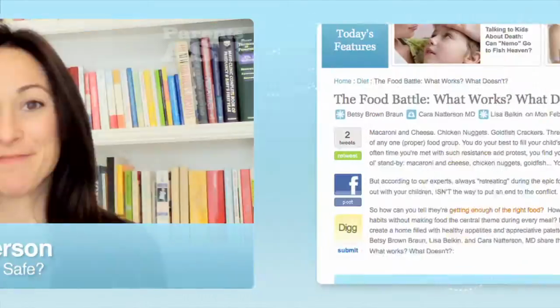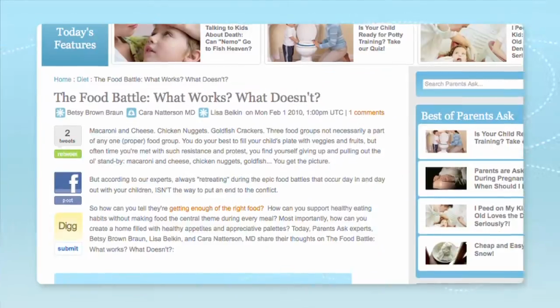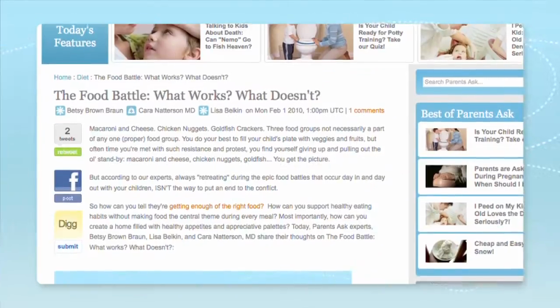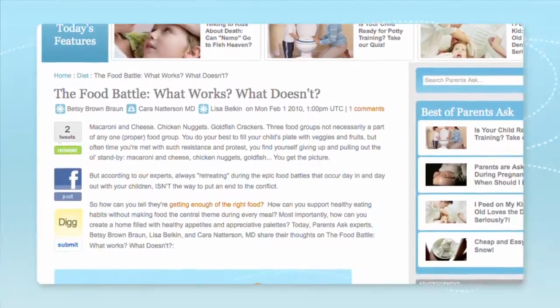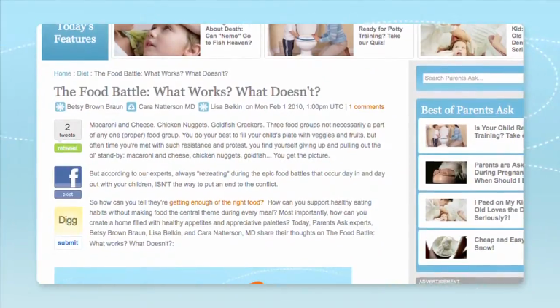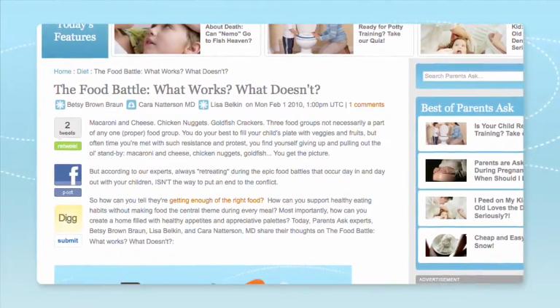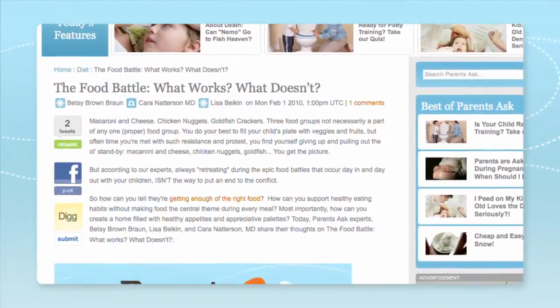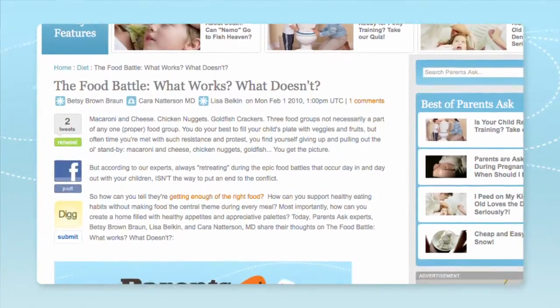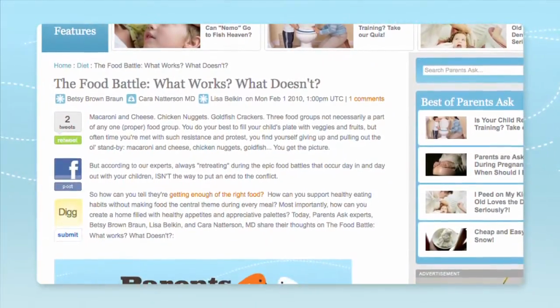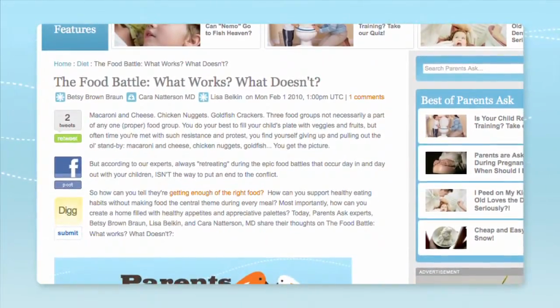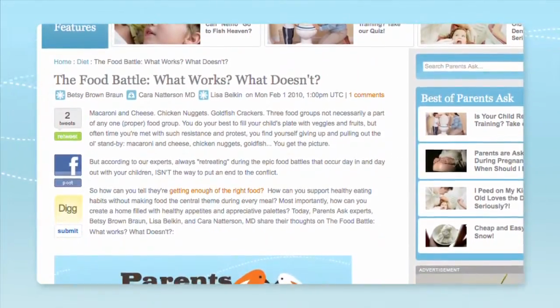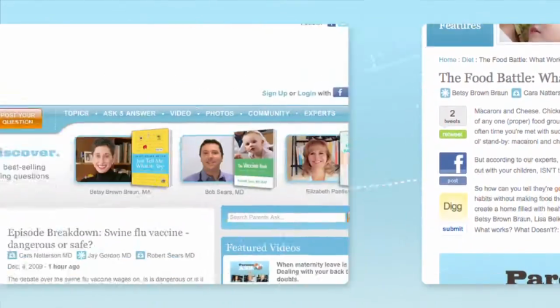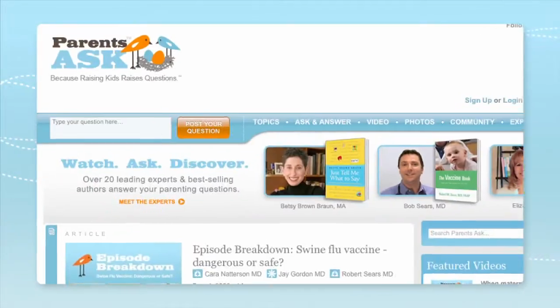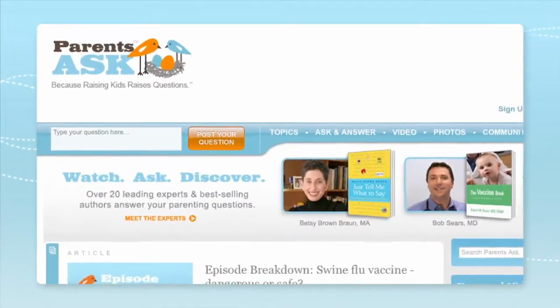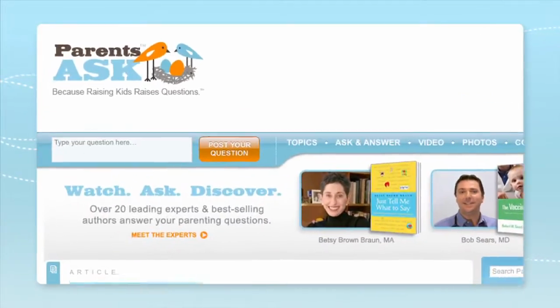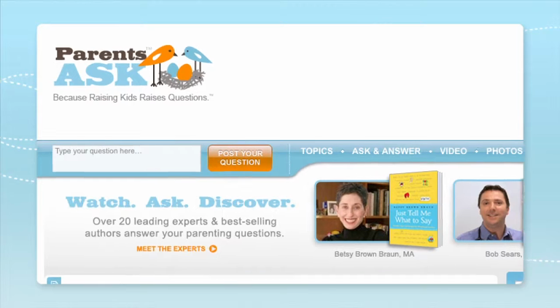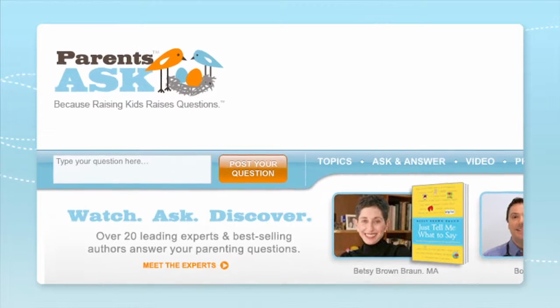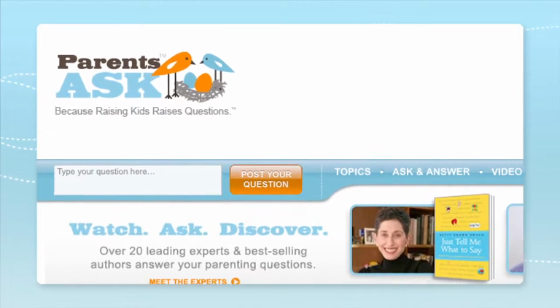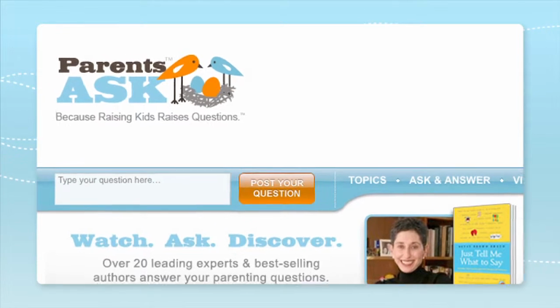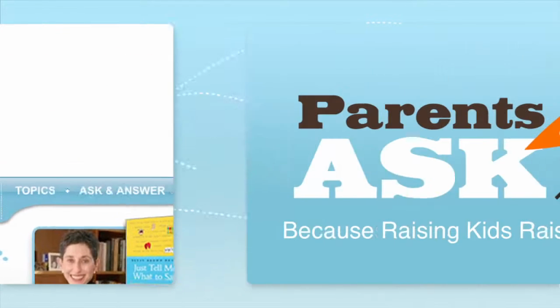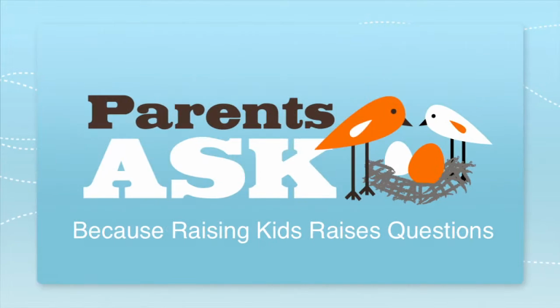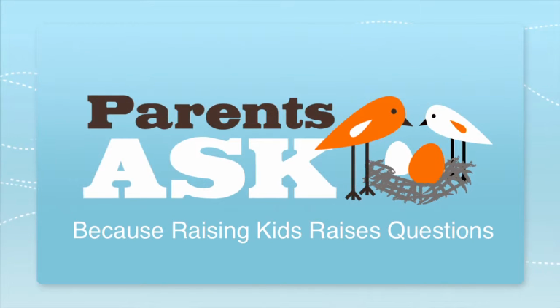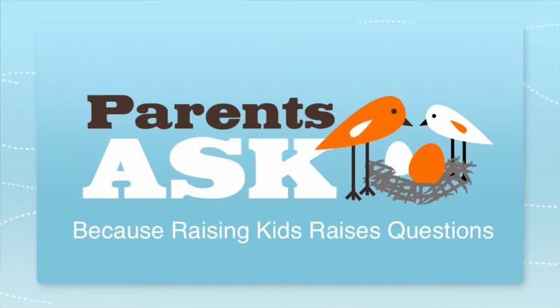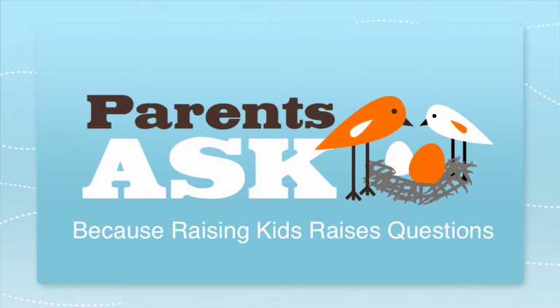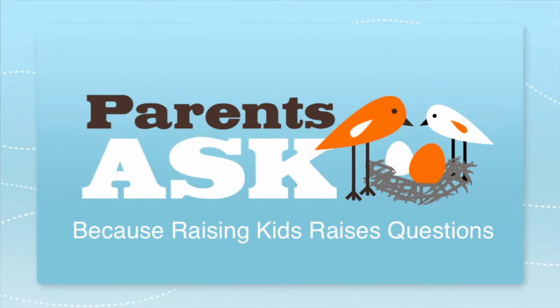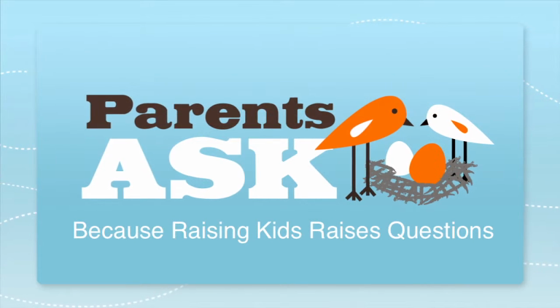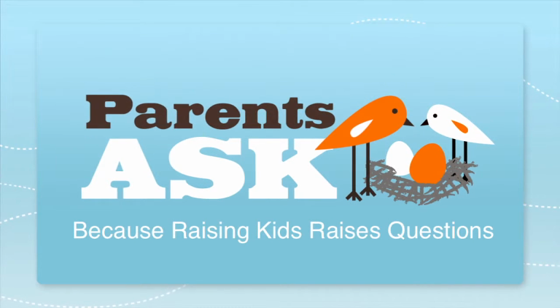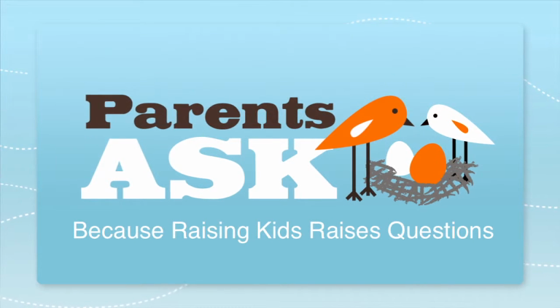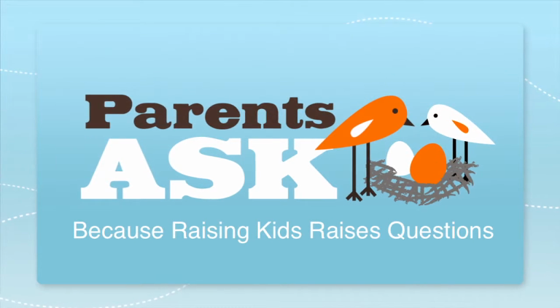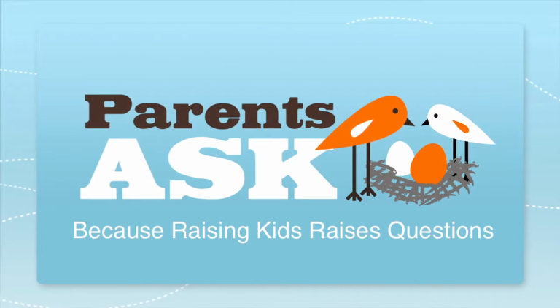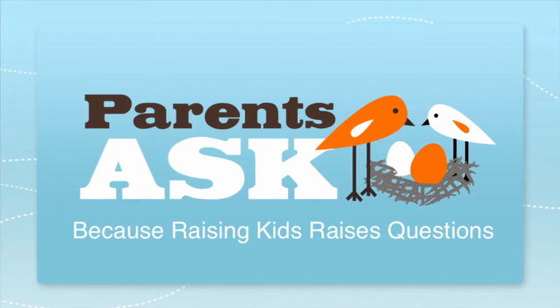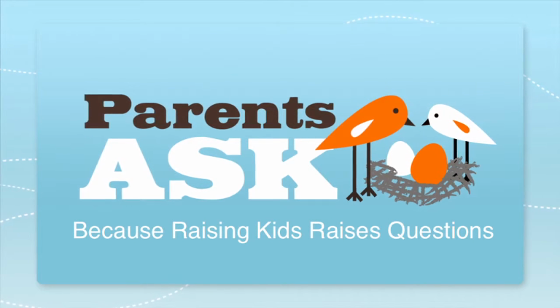Looking for more parenting secrets? Go to parentsask.com, because raising kids raises questions.